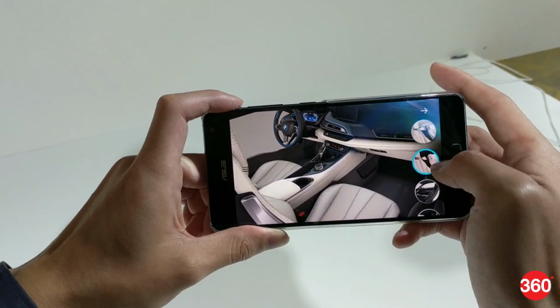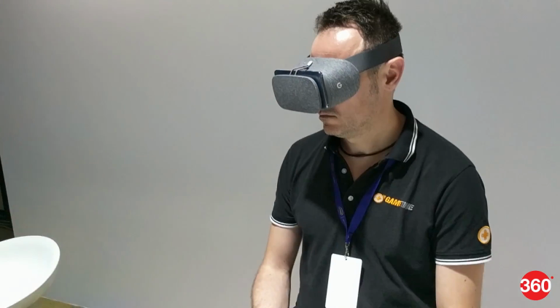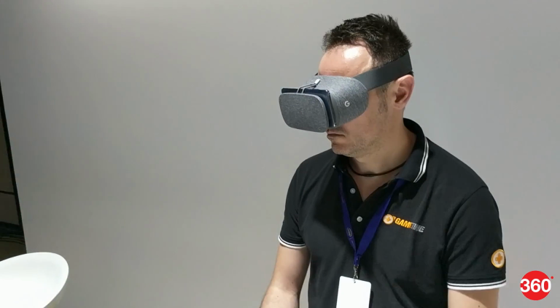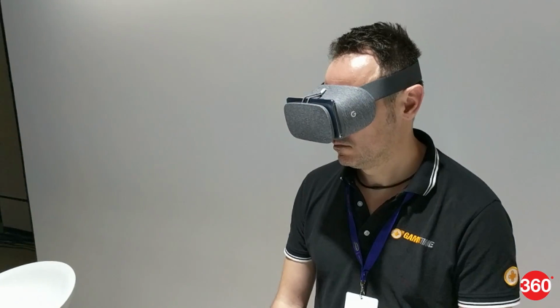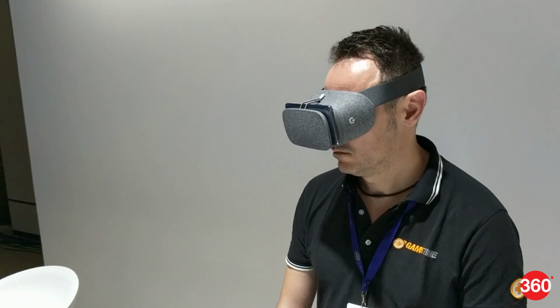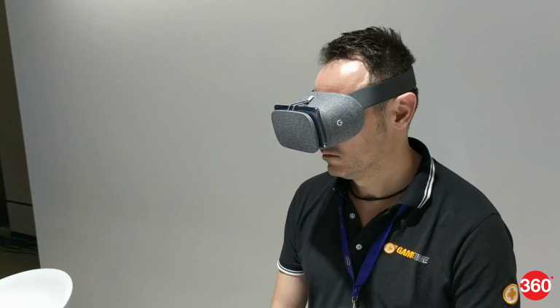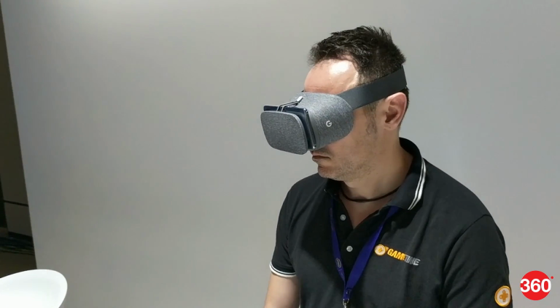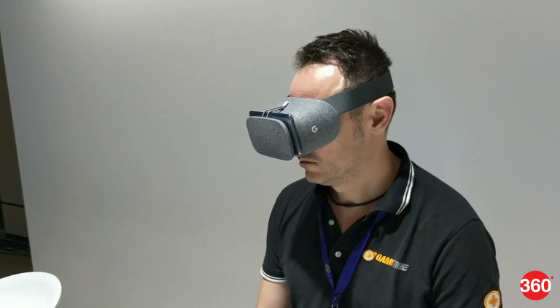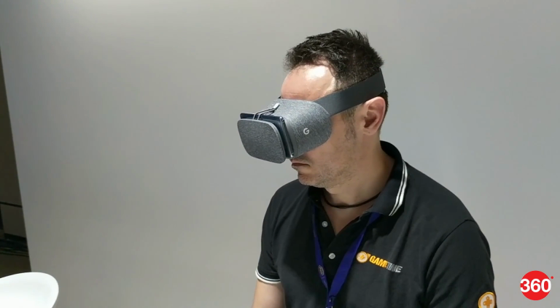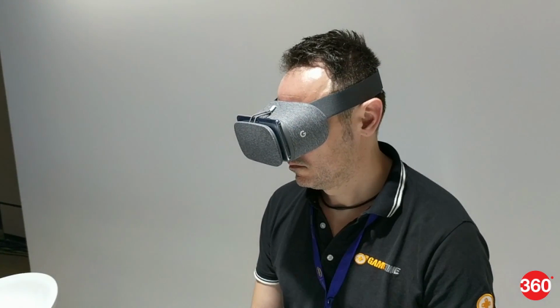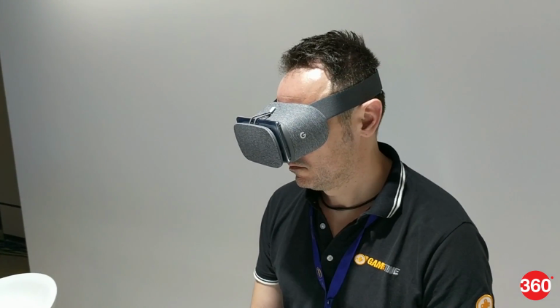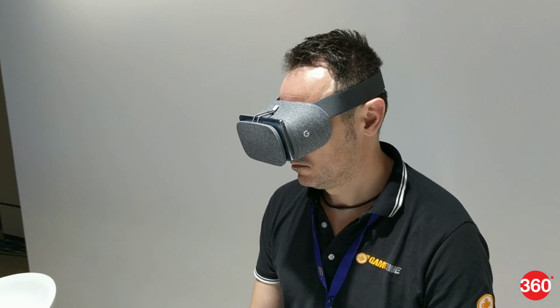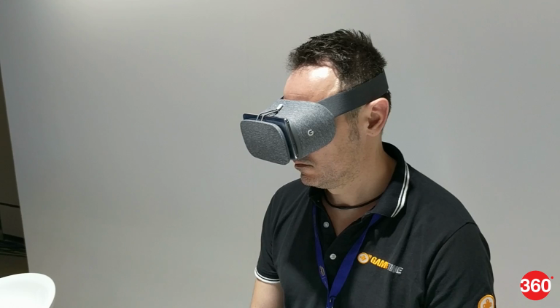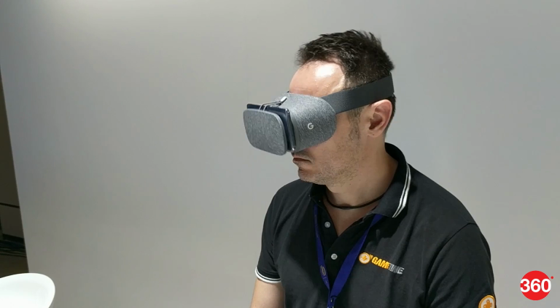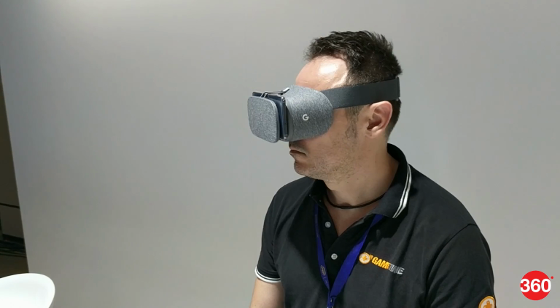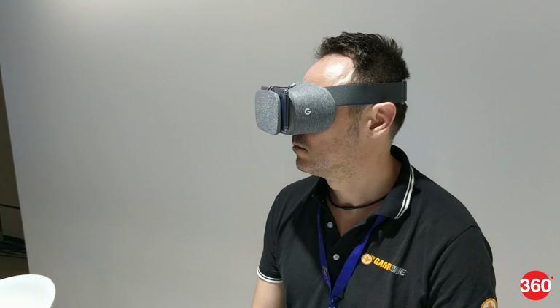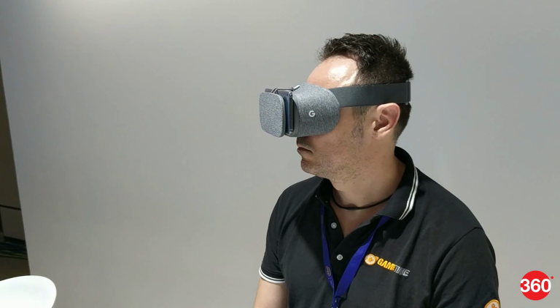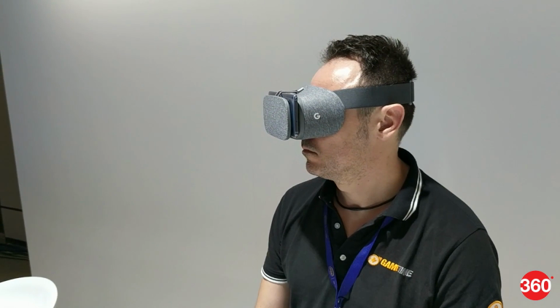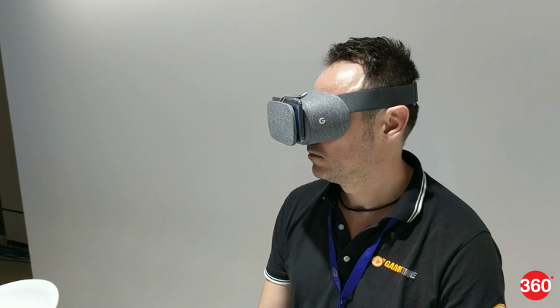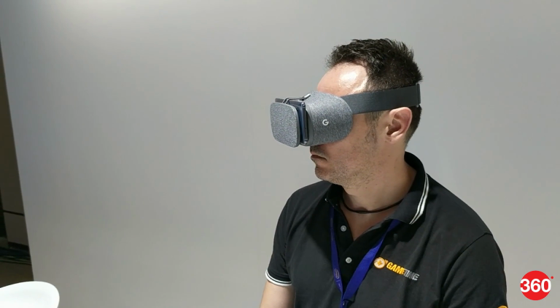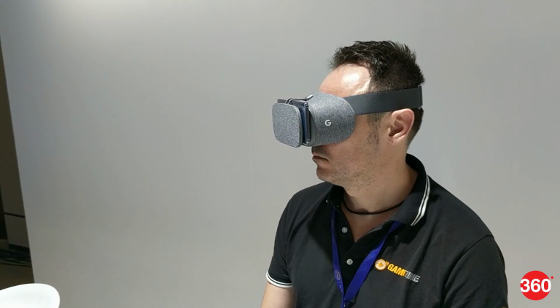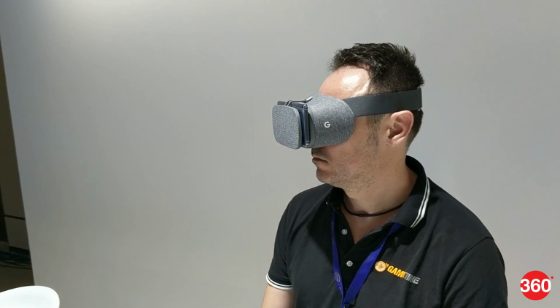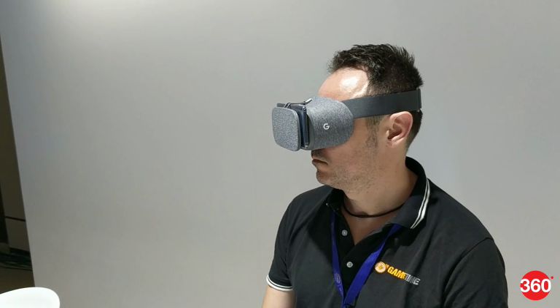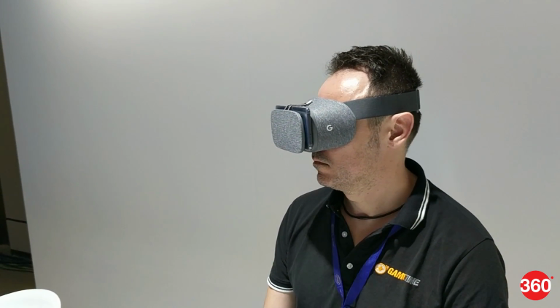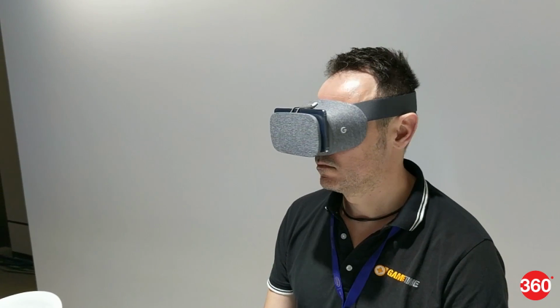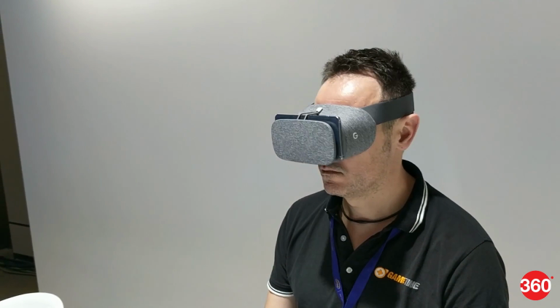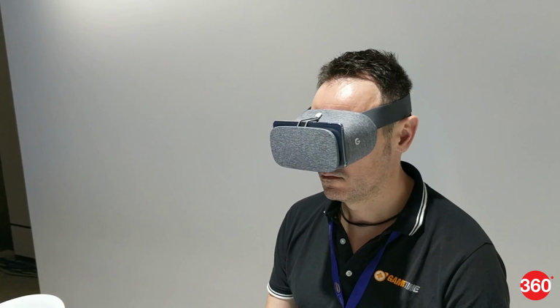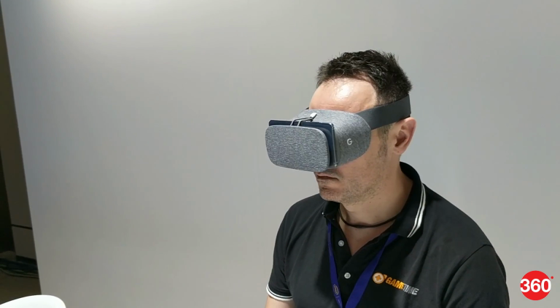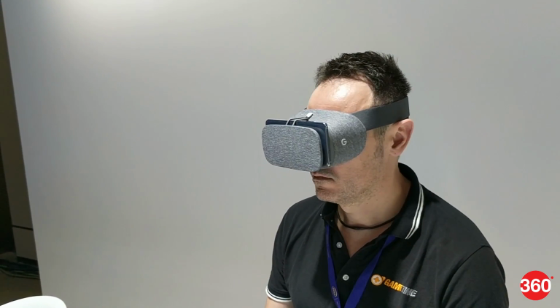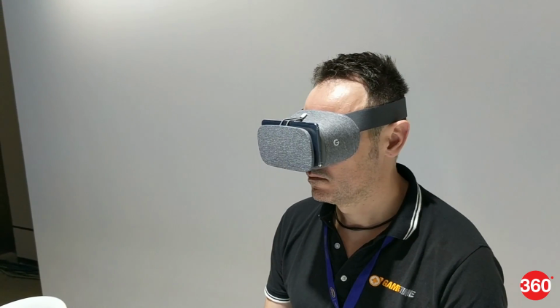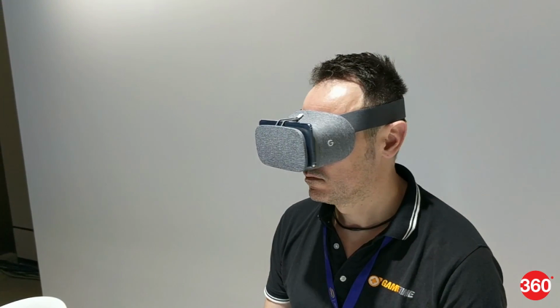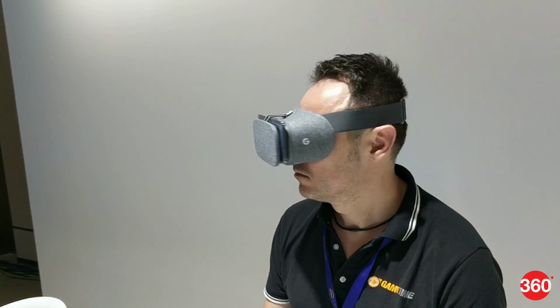You can also use a Google Daydream View headset for VR apps which place you within a virtual world.